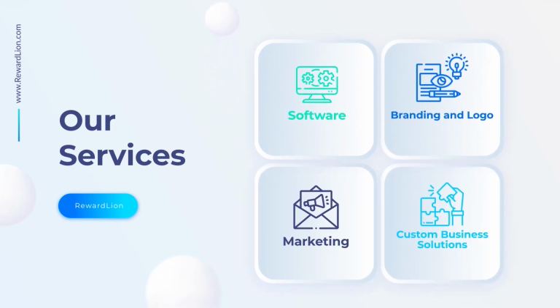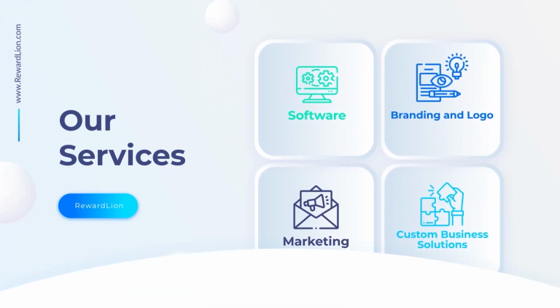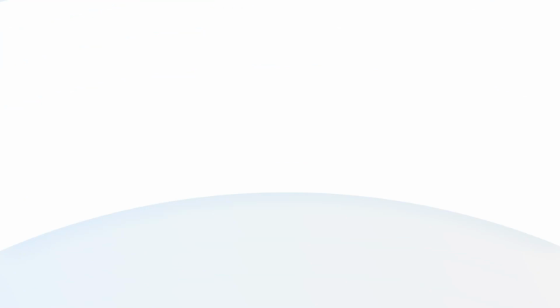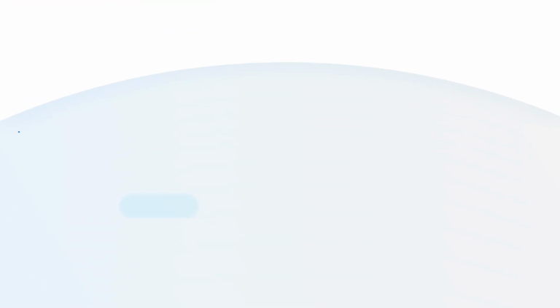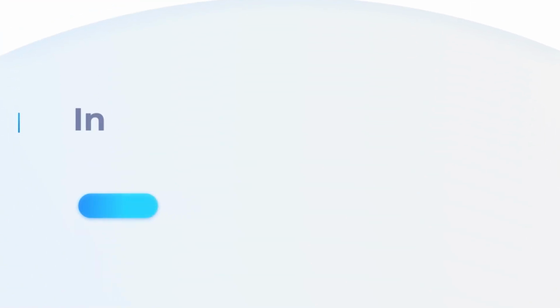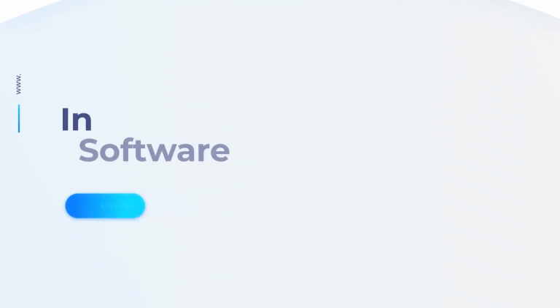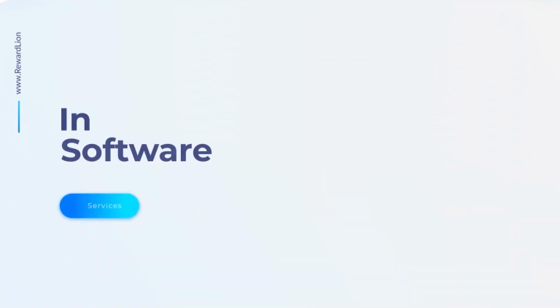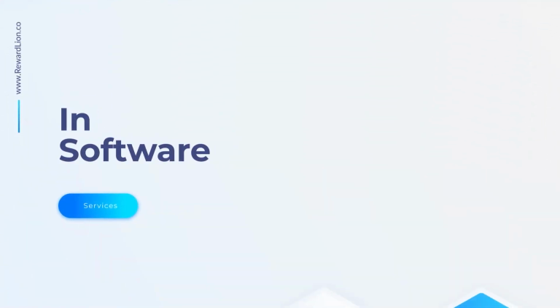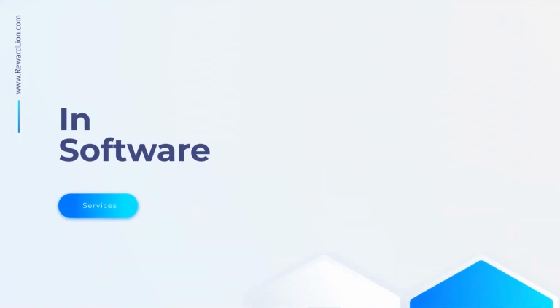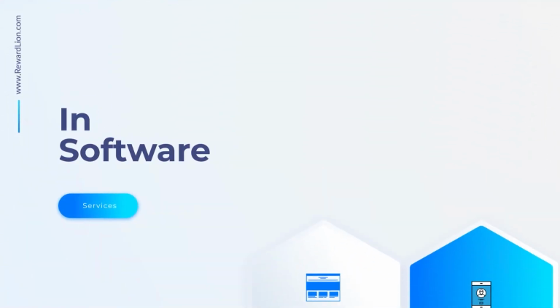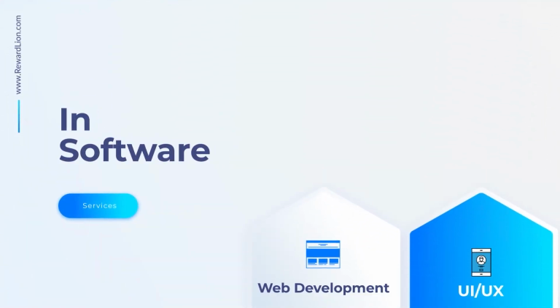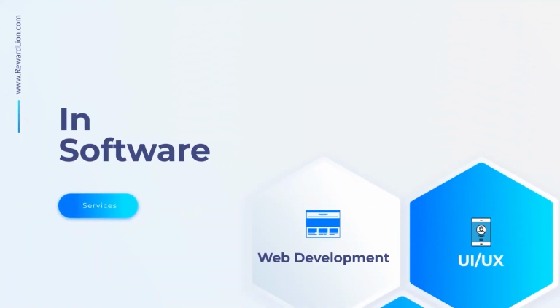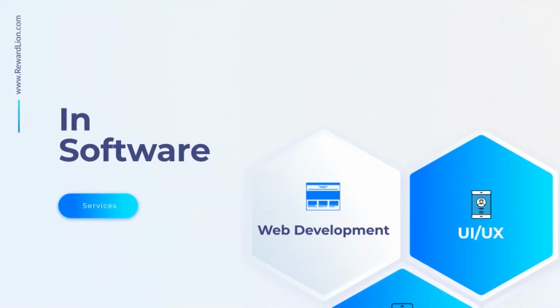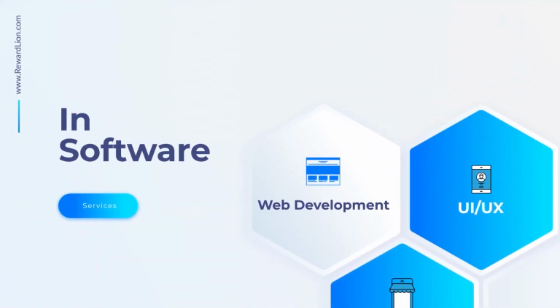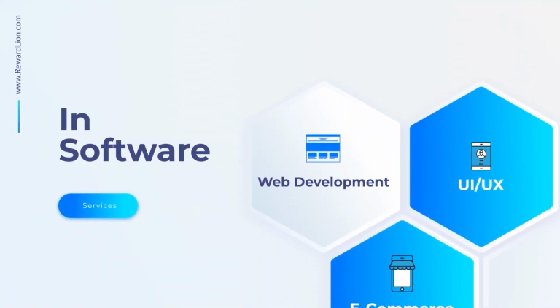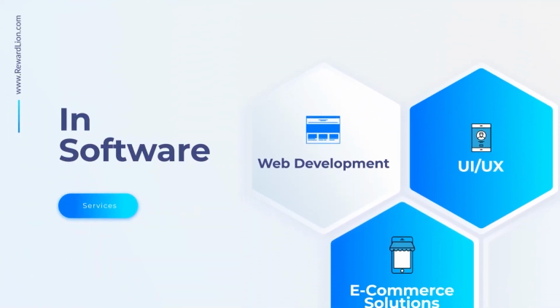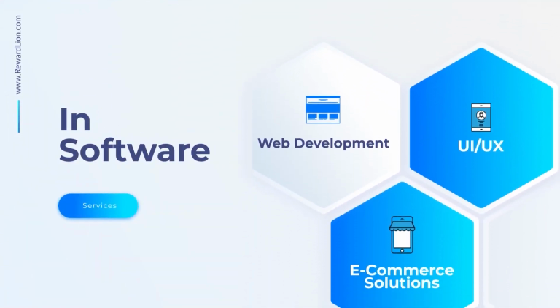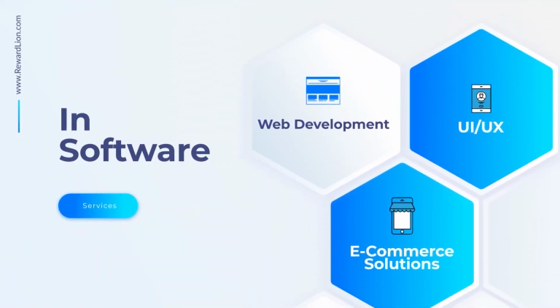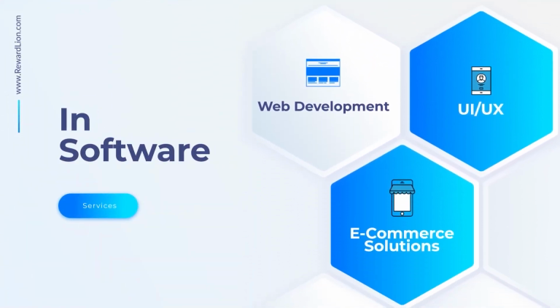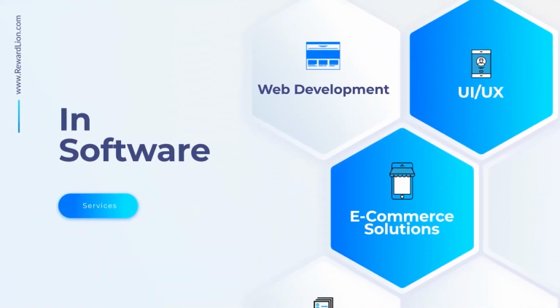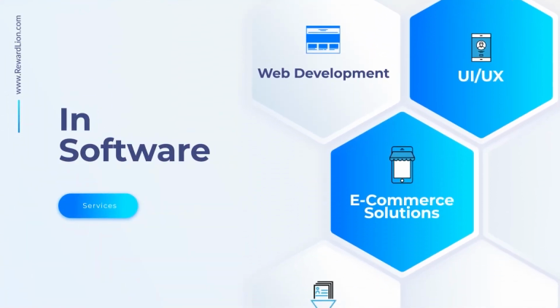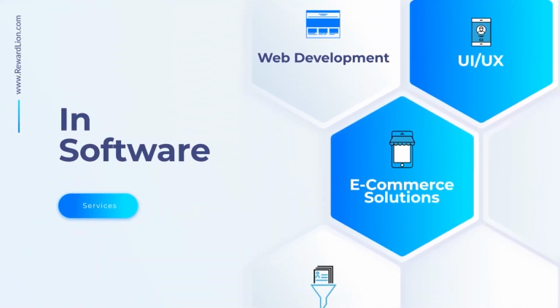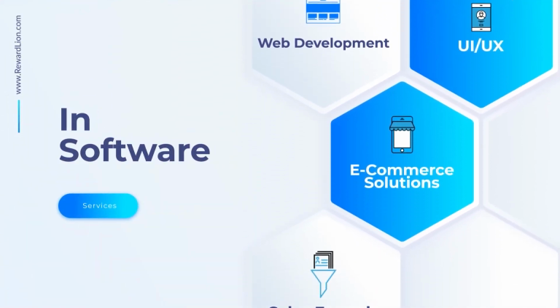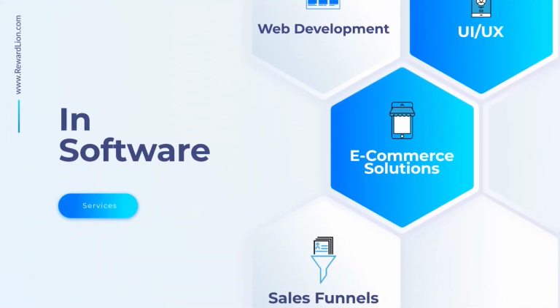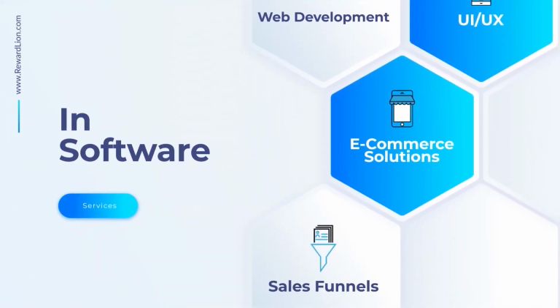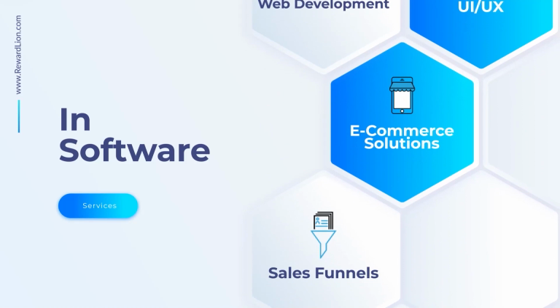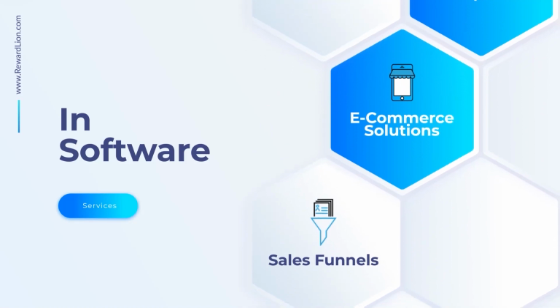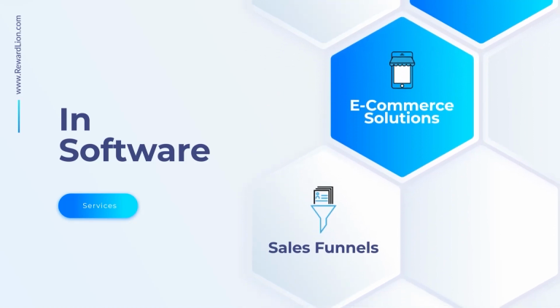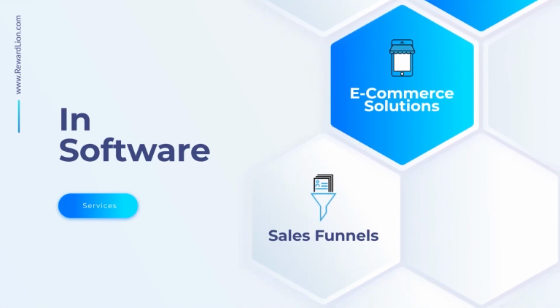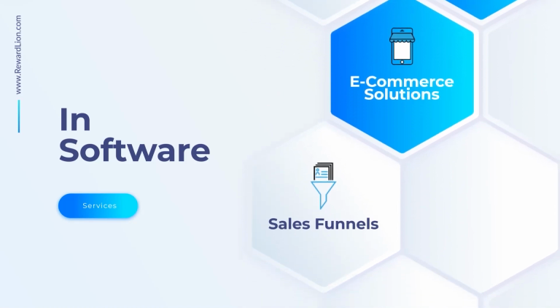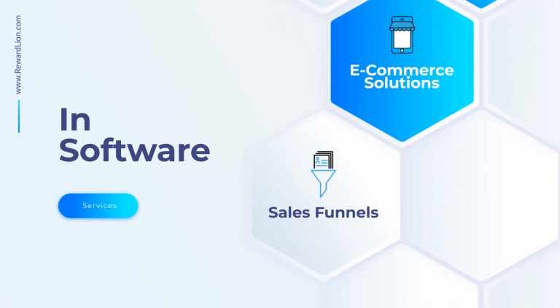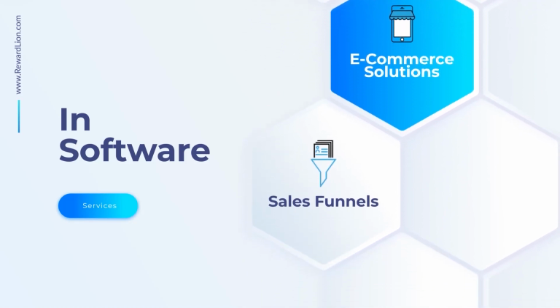In software we have web development, UI/UX, ecommerce solutions, and sales funnels.